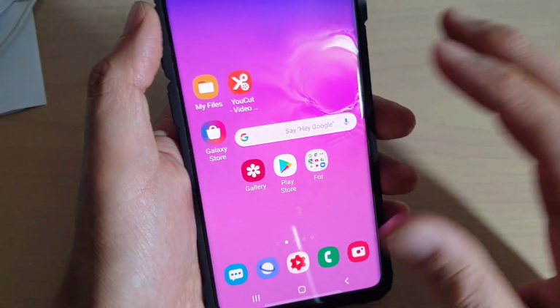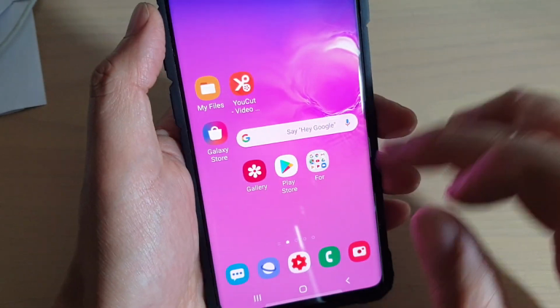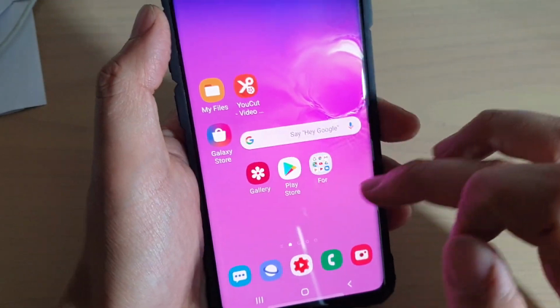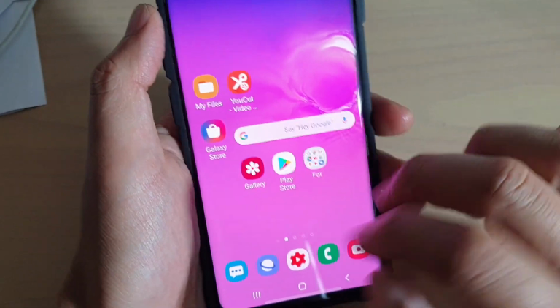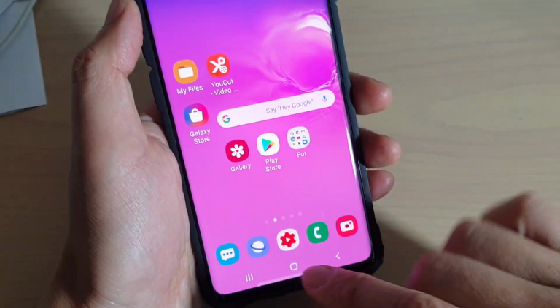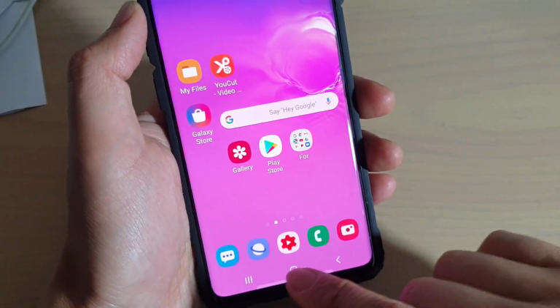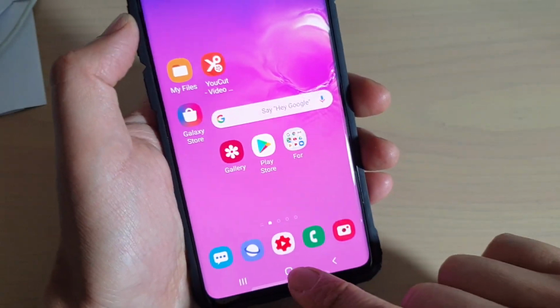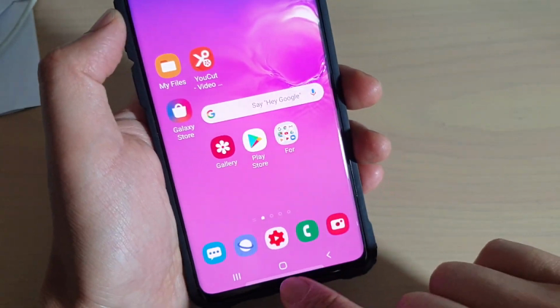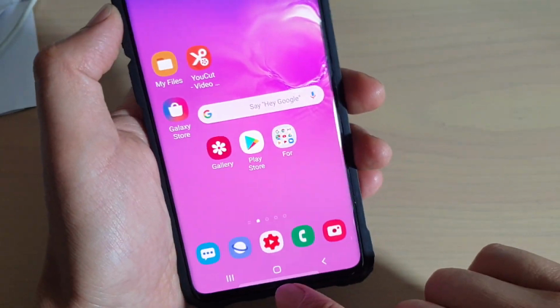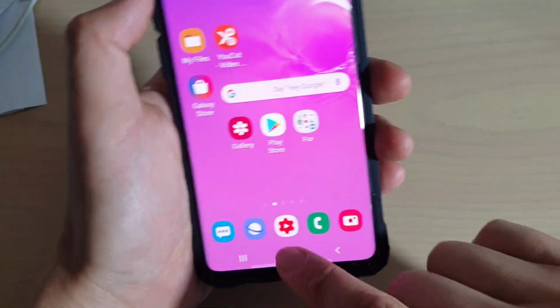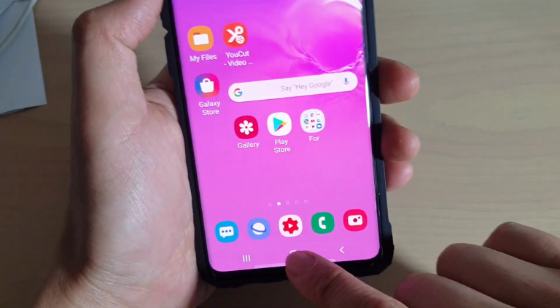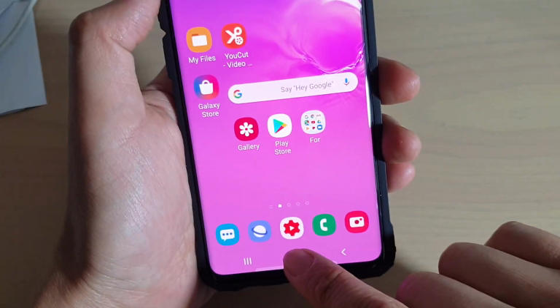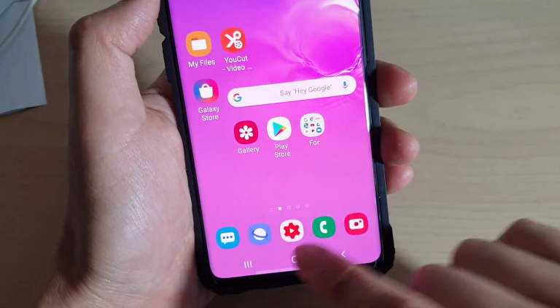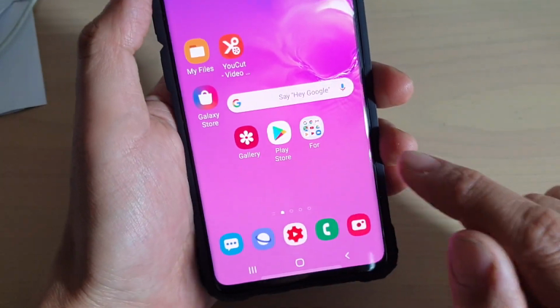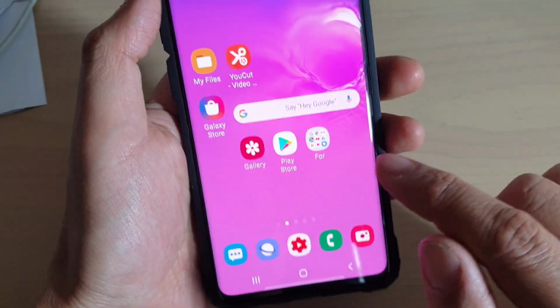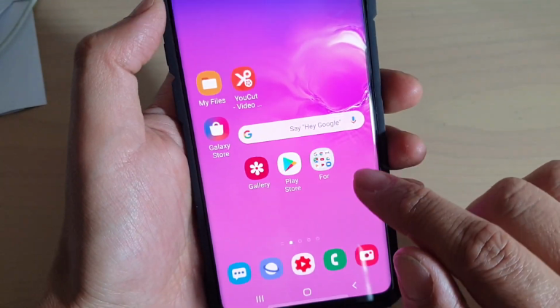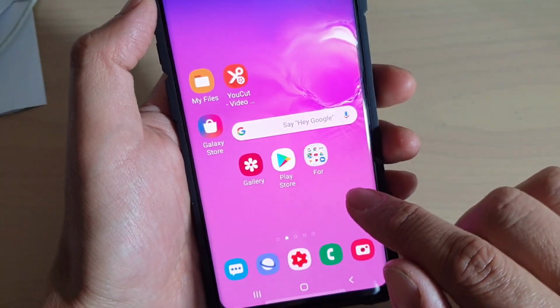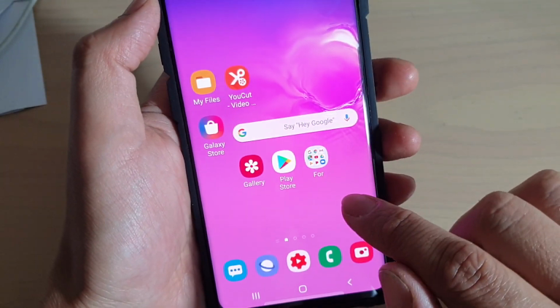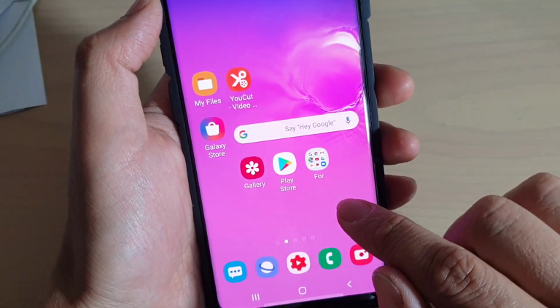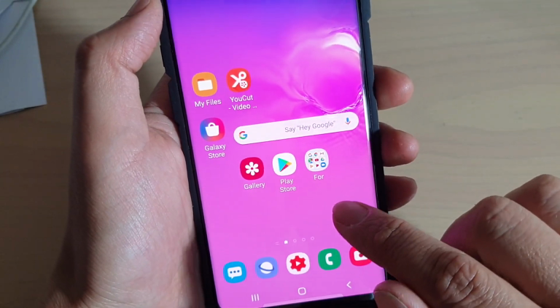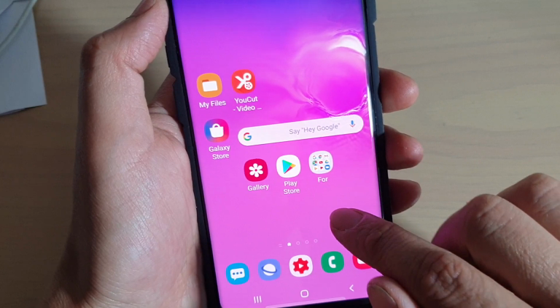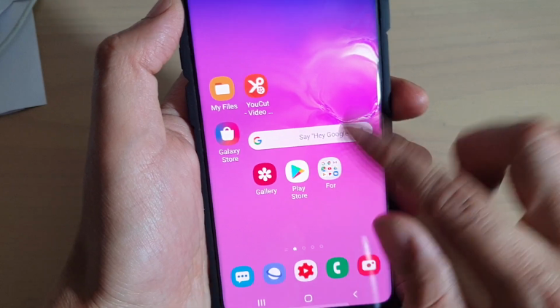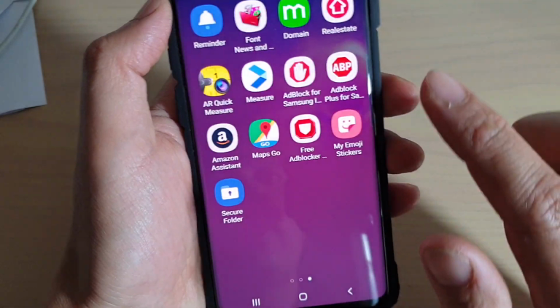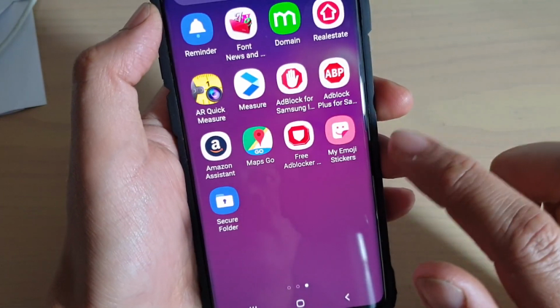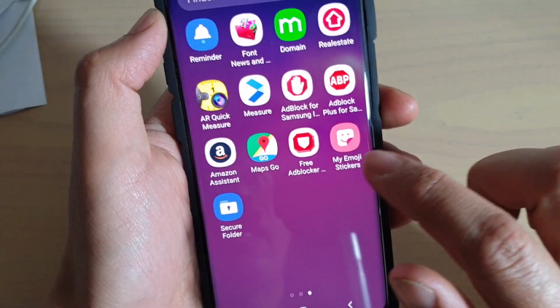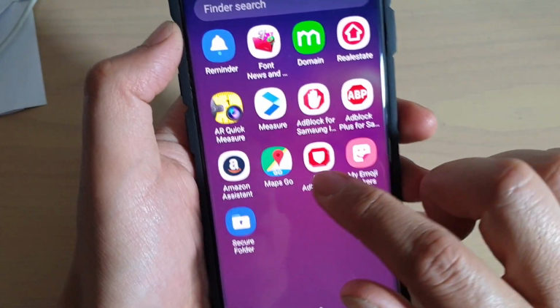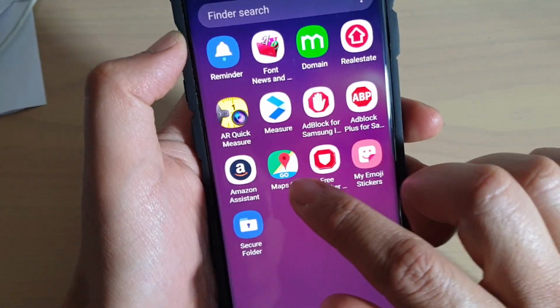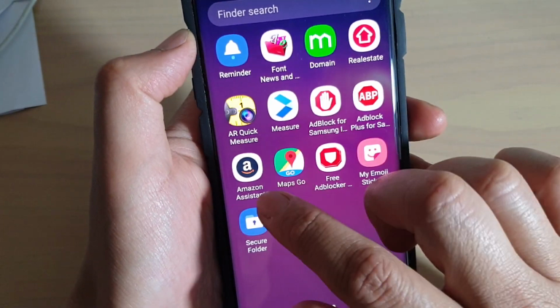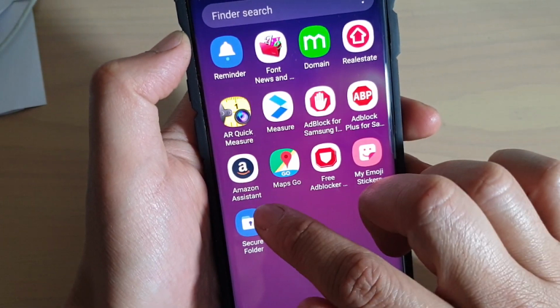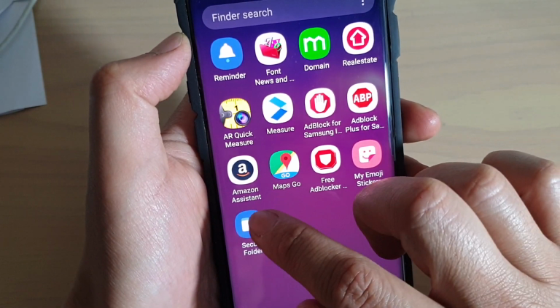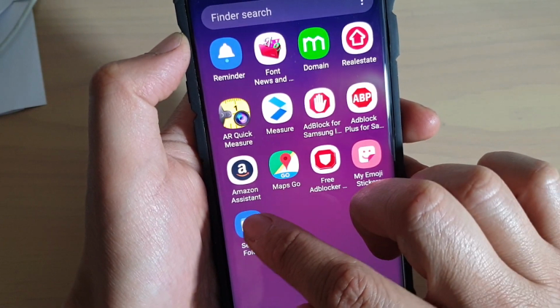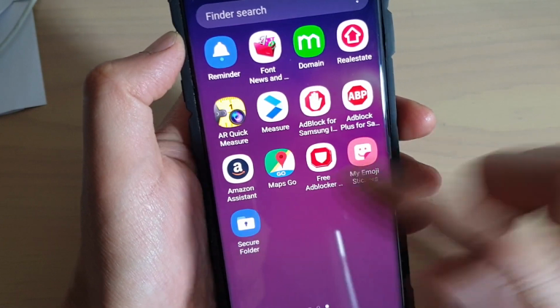To do so, first tap on the home key to go back to your home screen, then swipe up and tap on the secure folder.